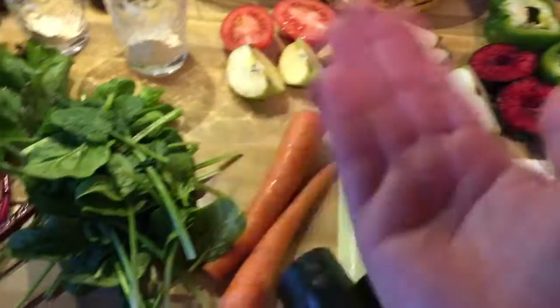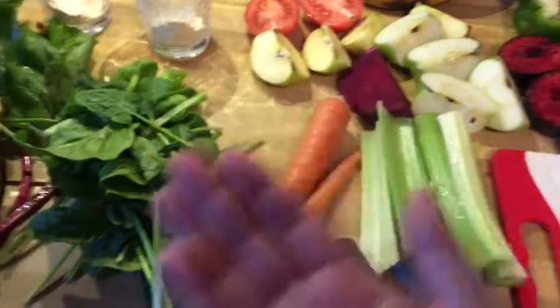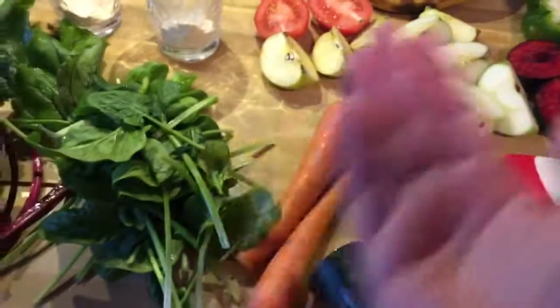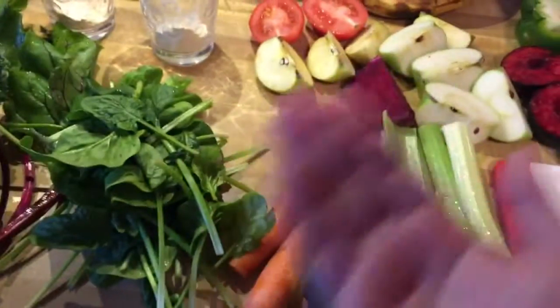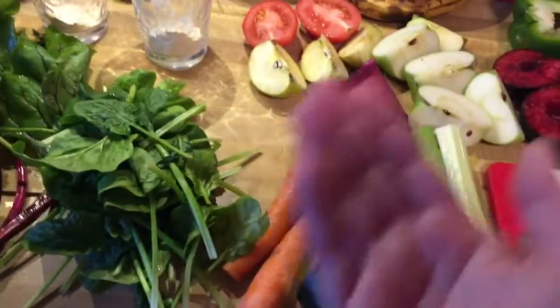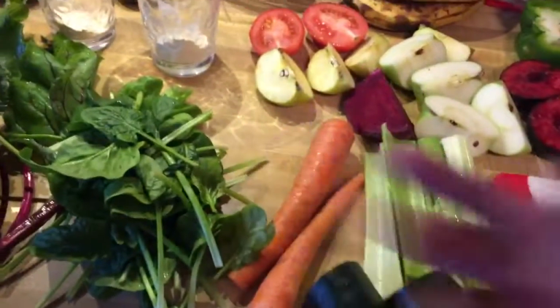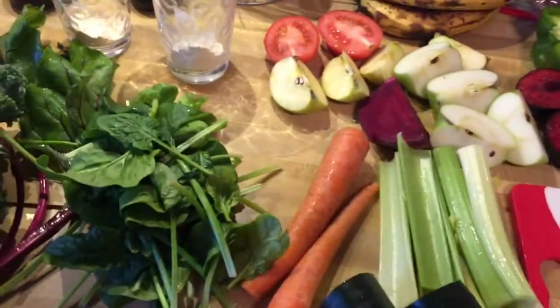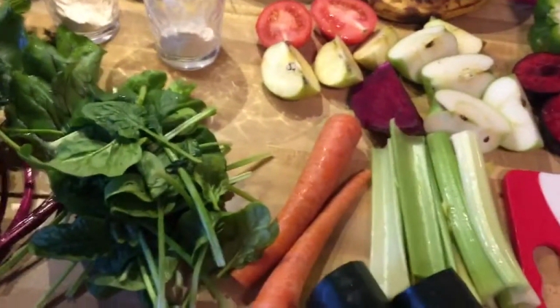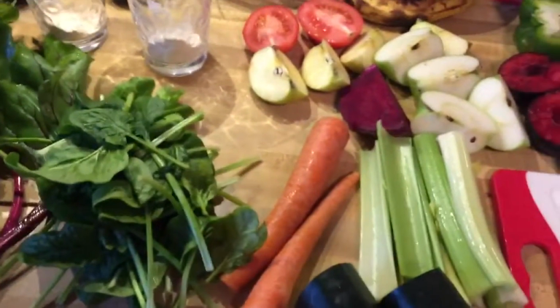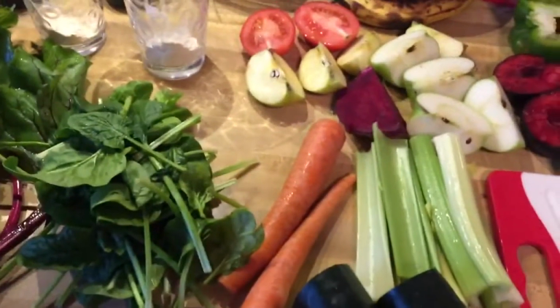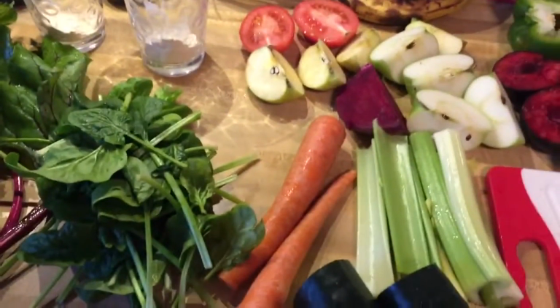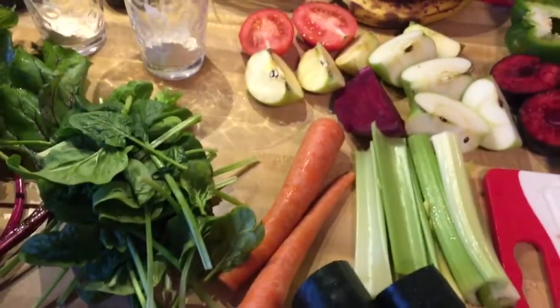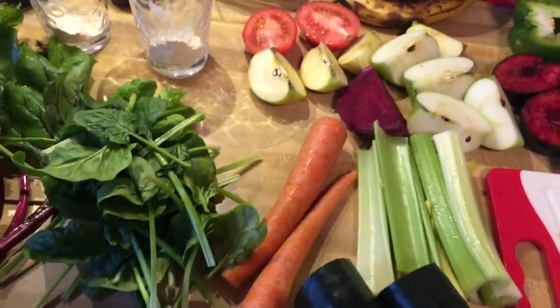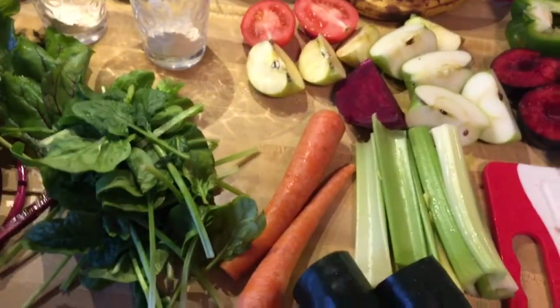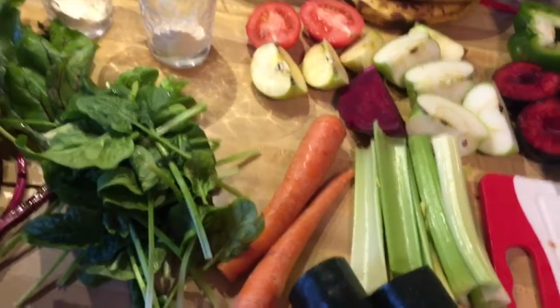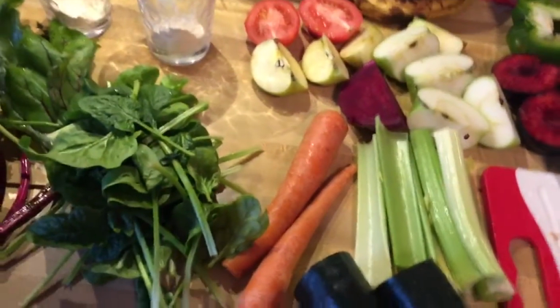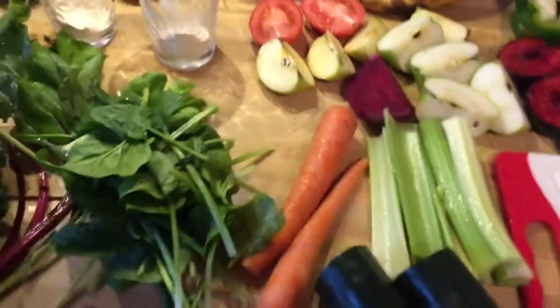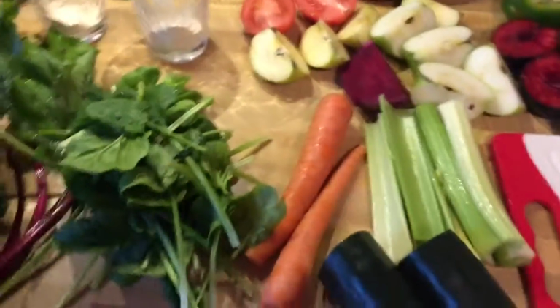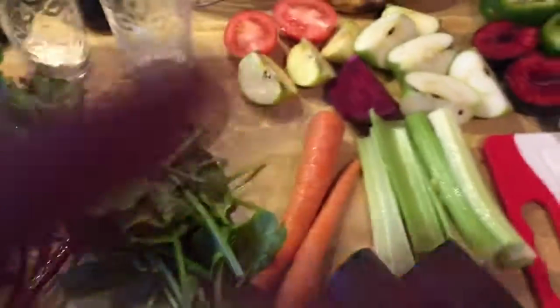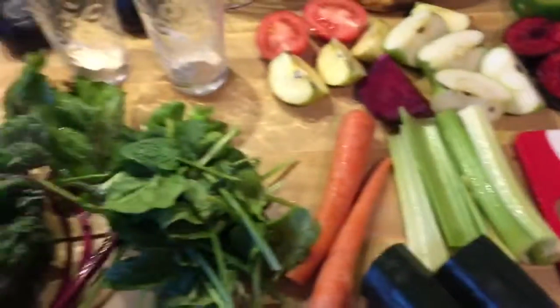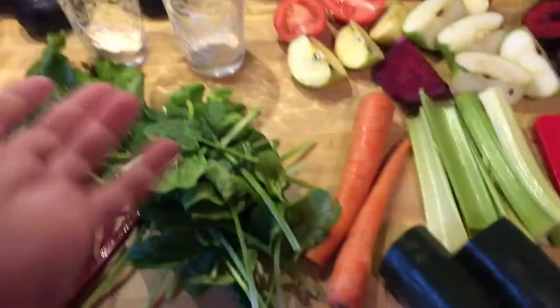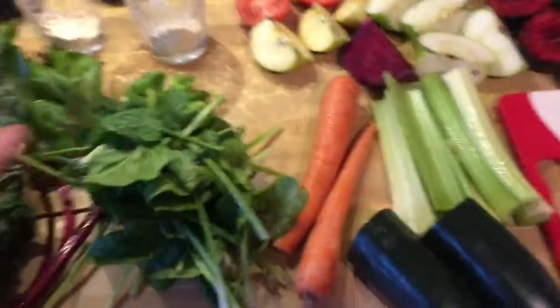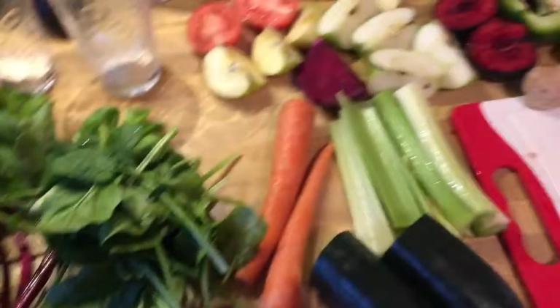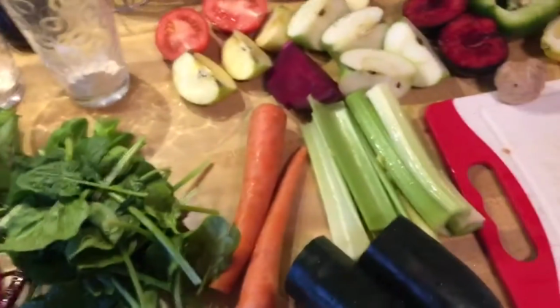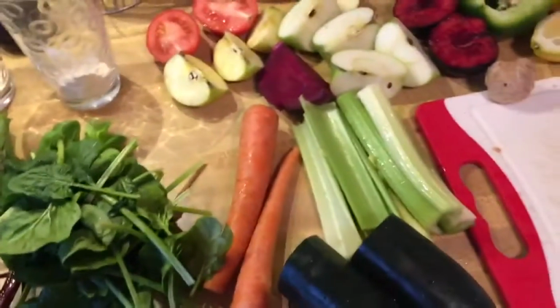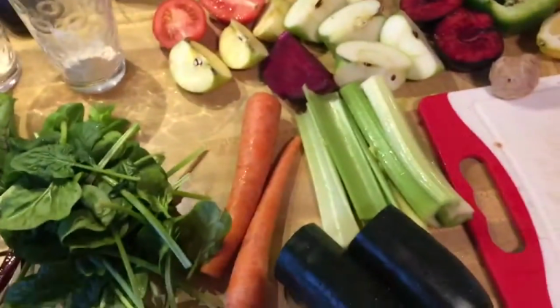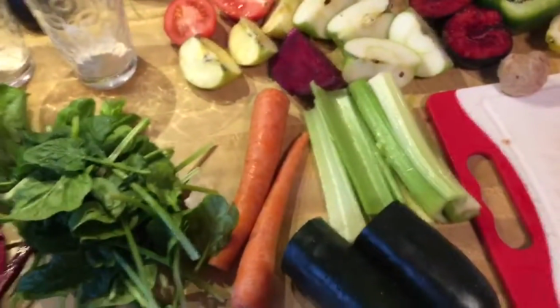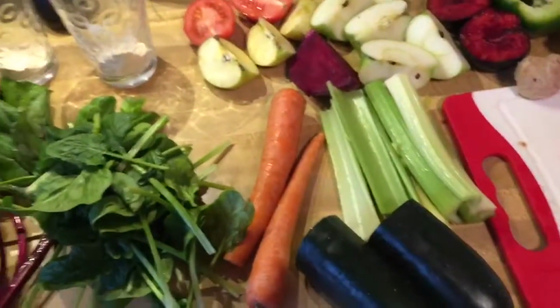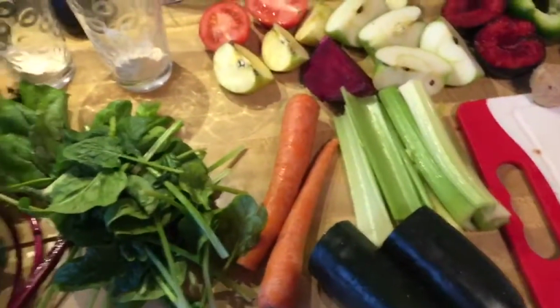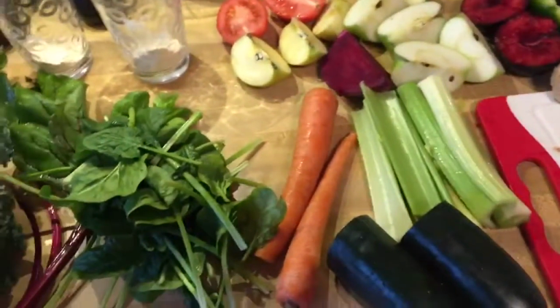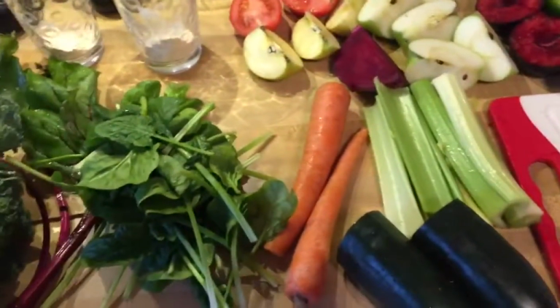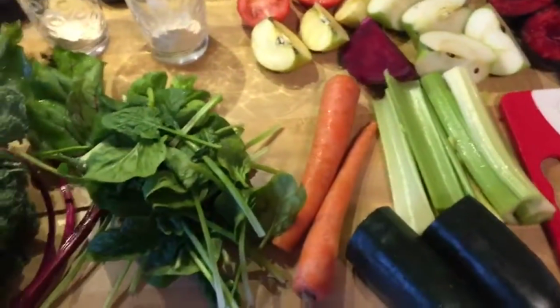Hello, good evening. So I figured I would show you what I'm having for supper.